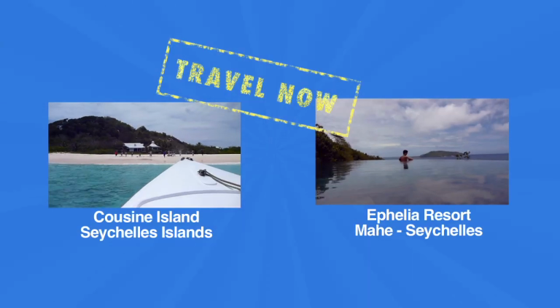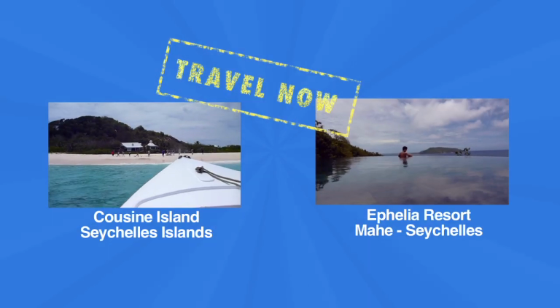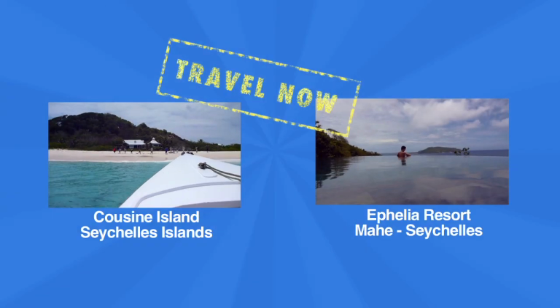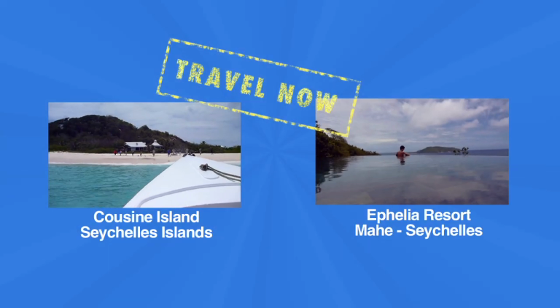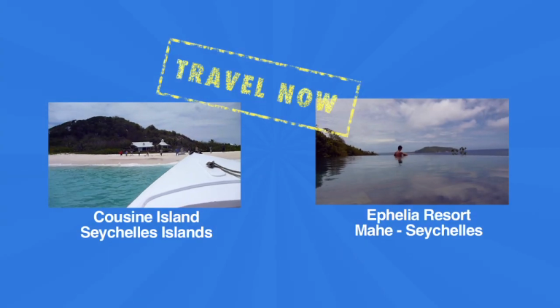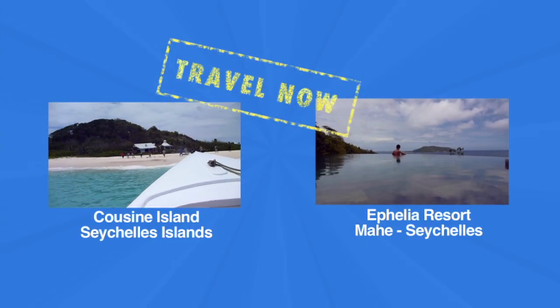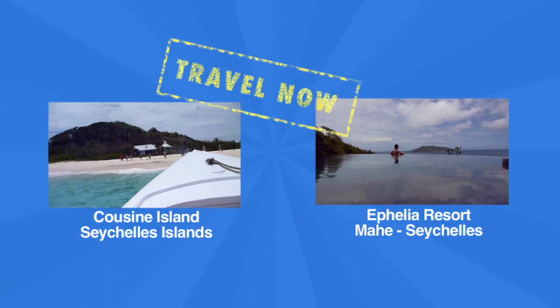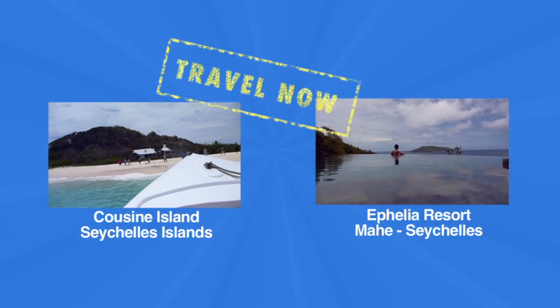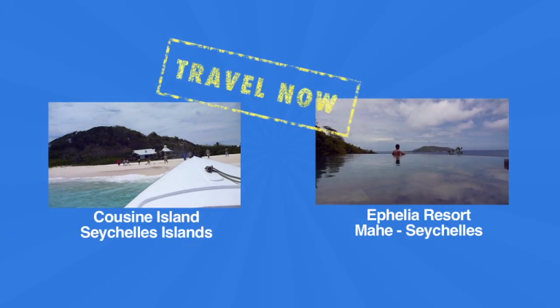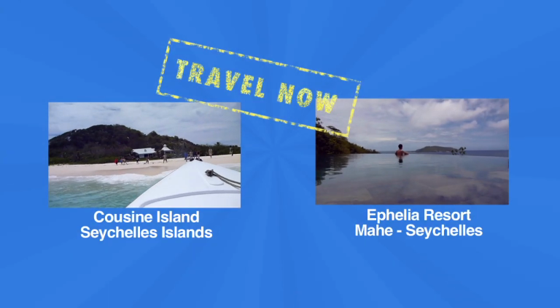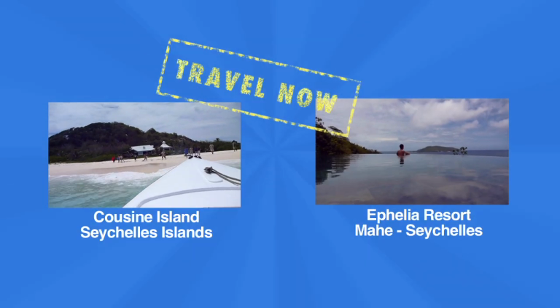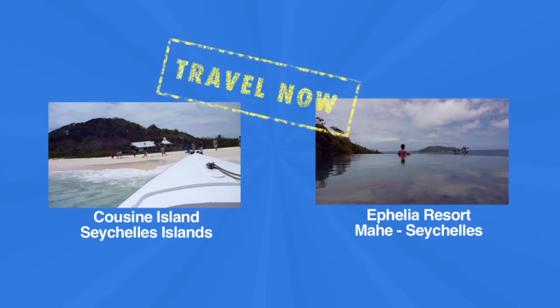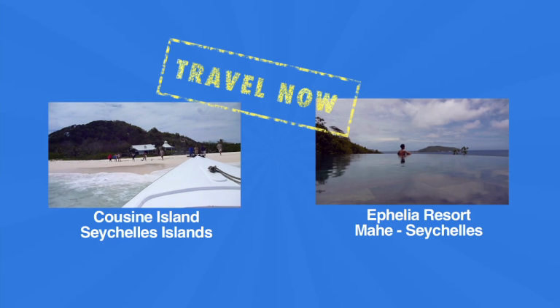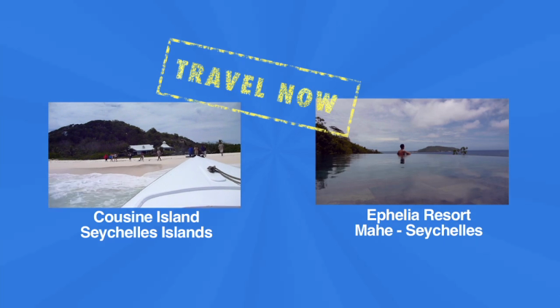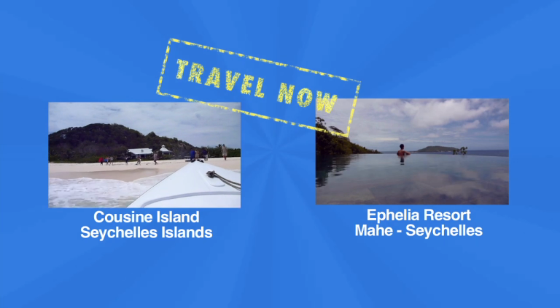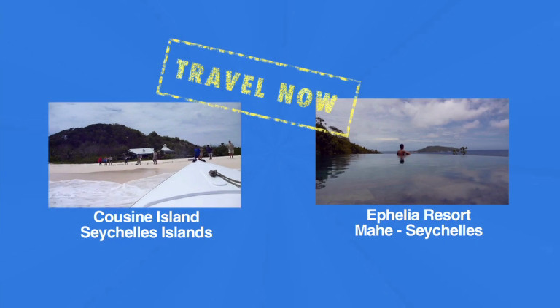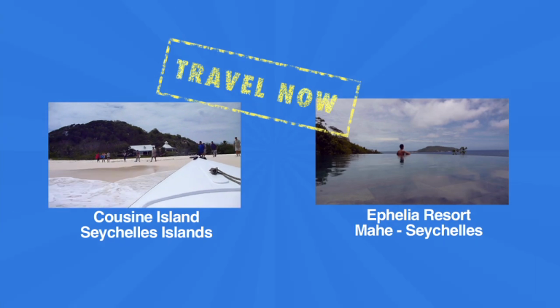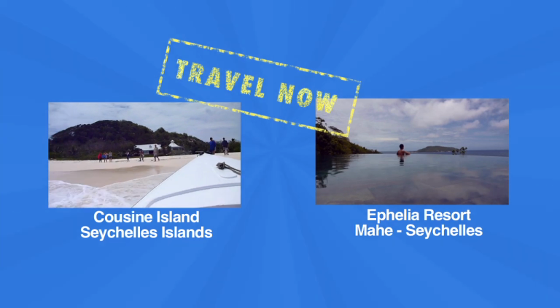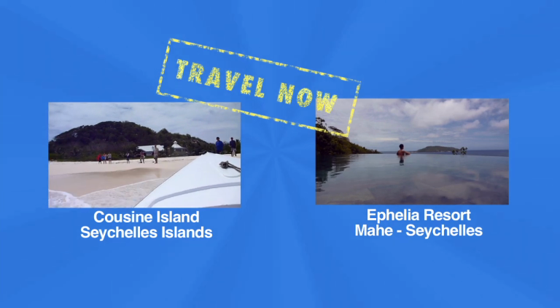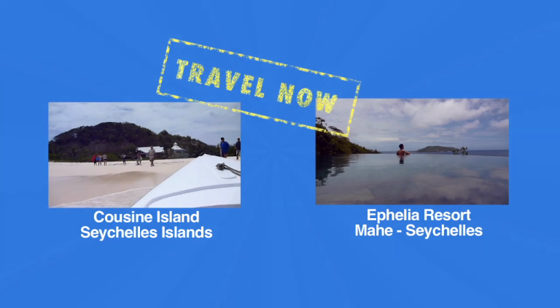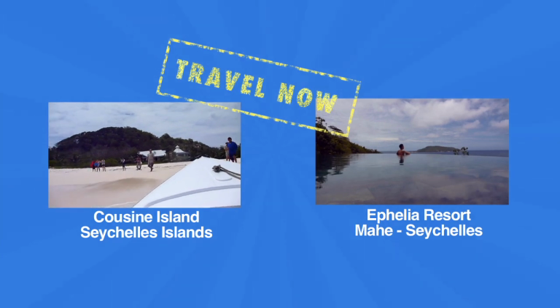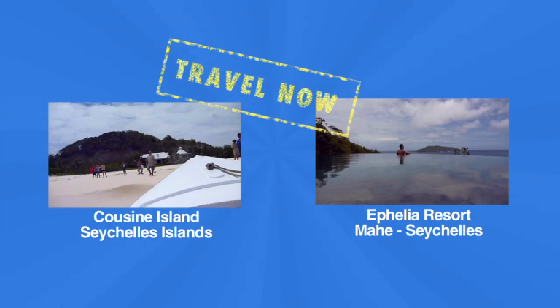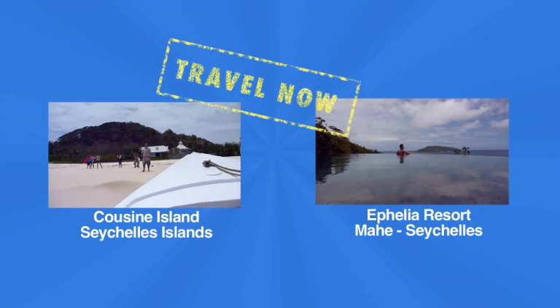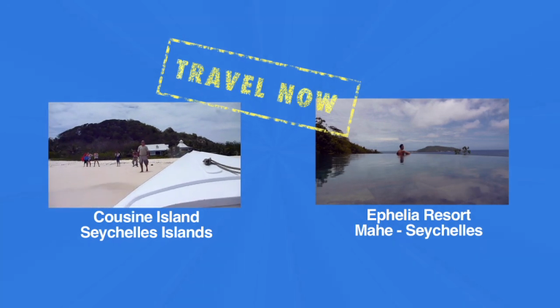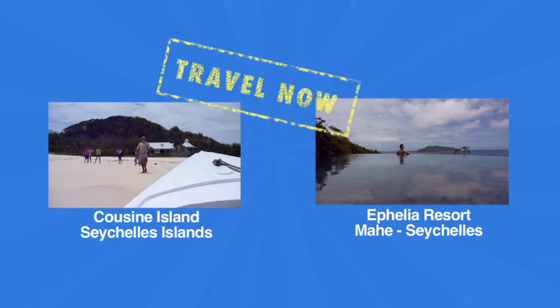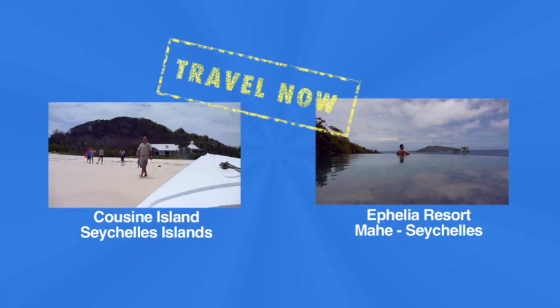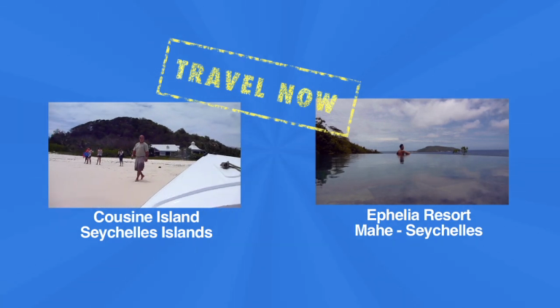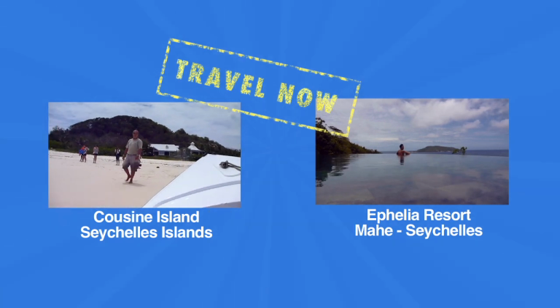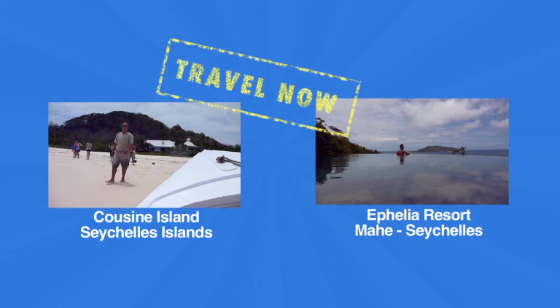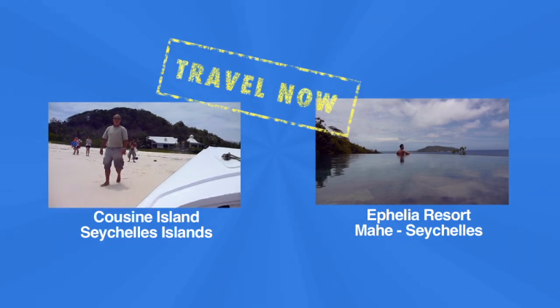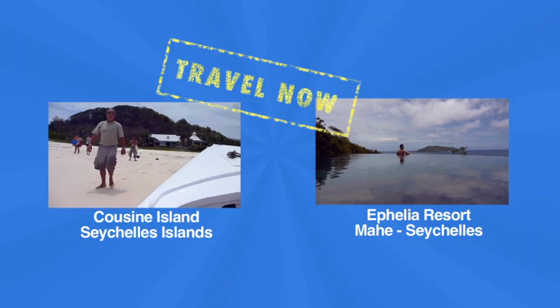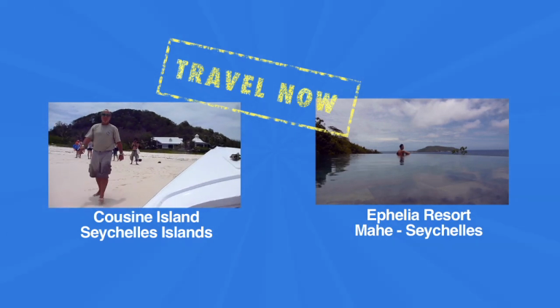Thanks so much for watching. Don't forget to subscribe to the channel and also check out our other travel videos.